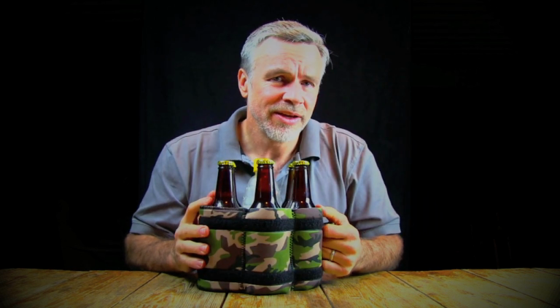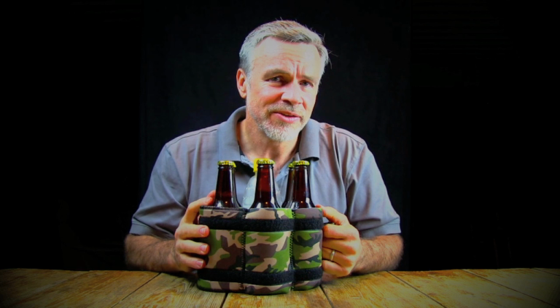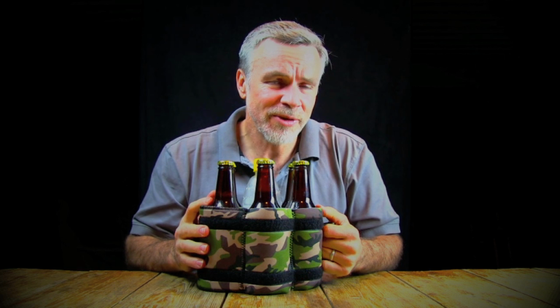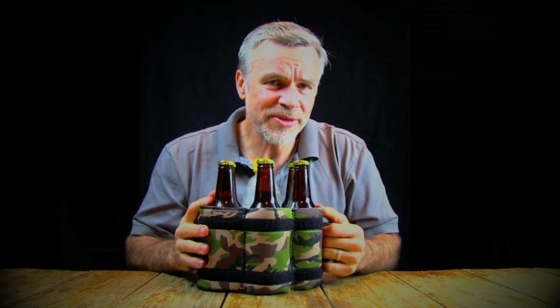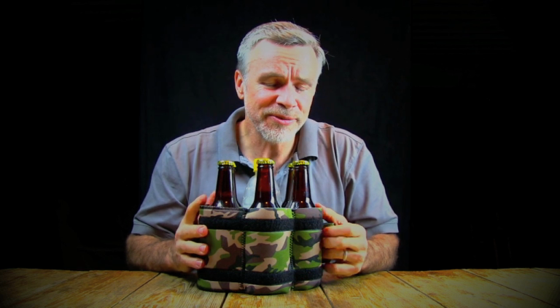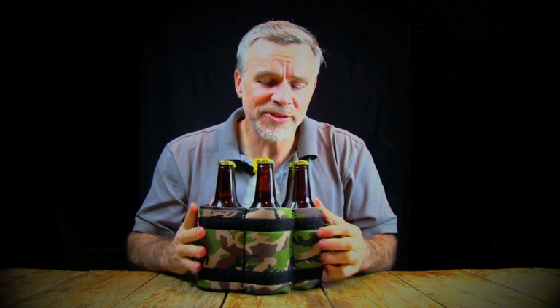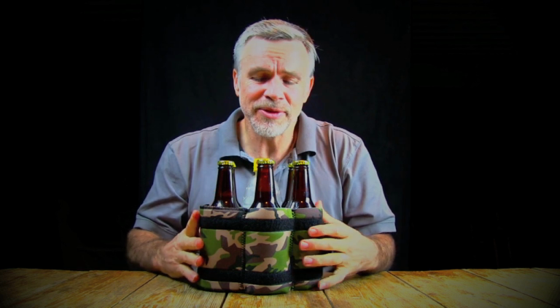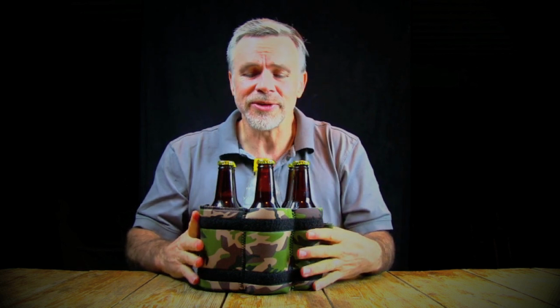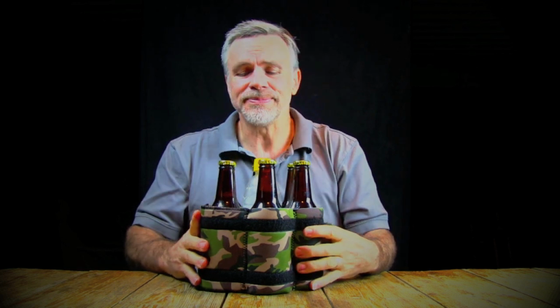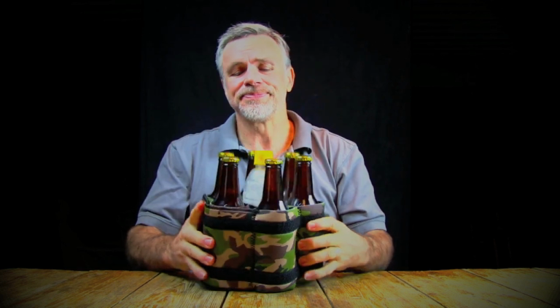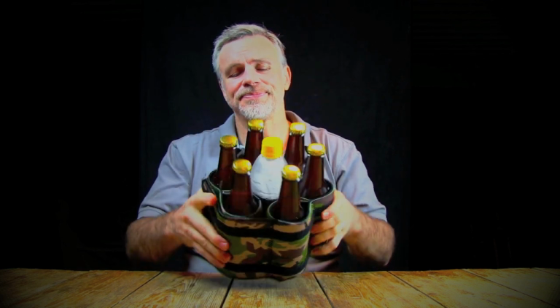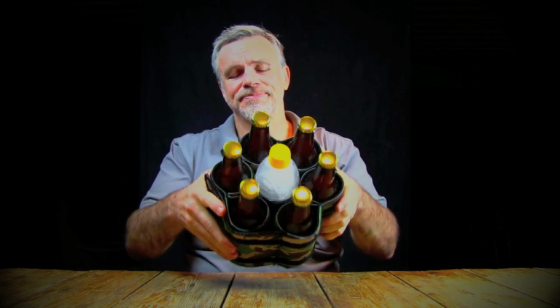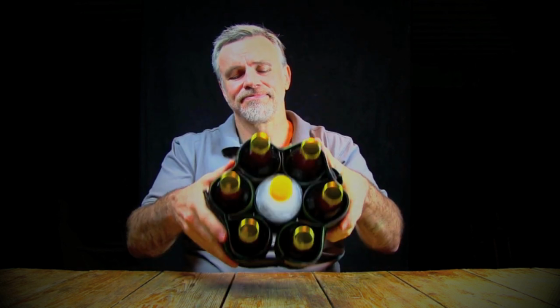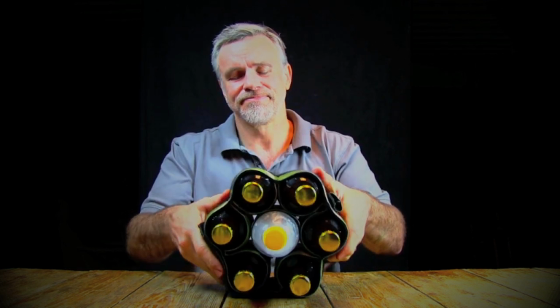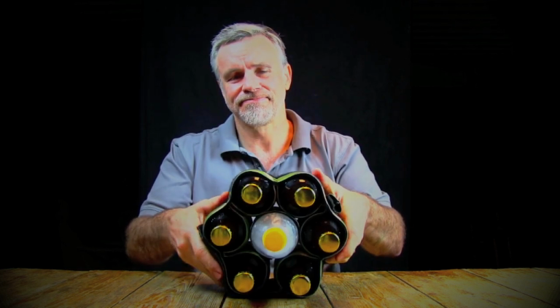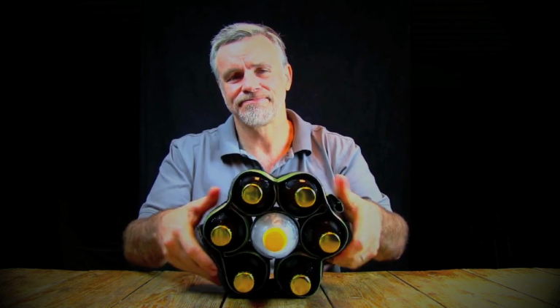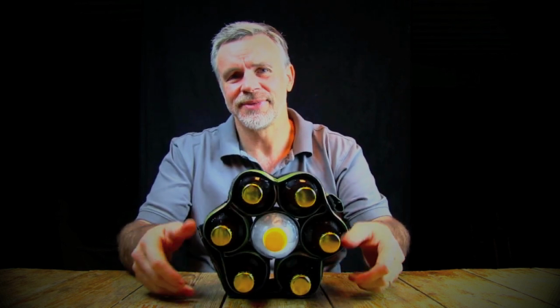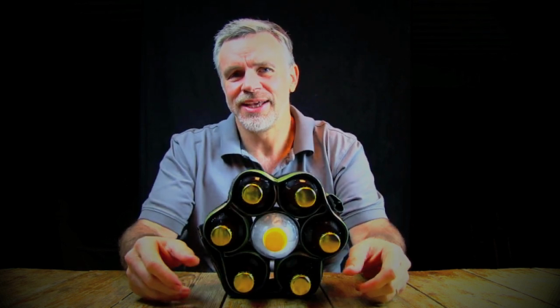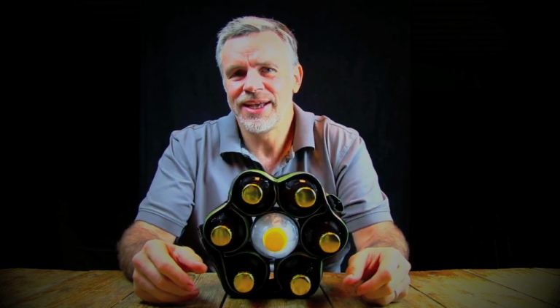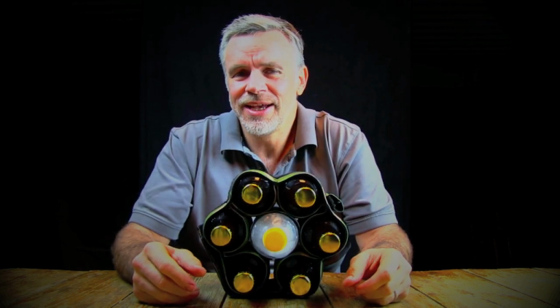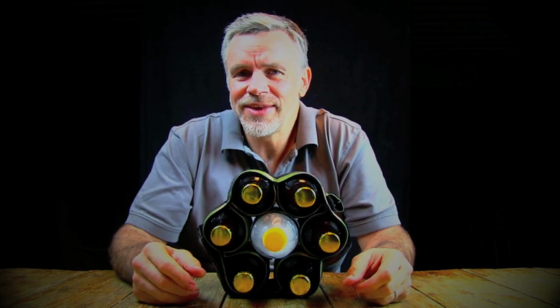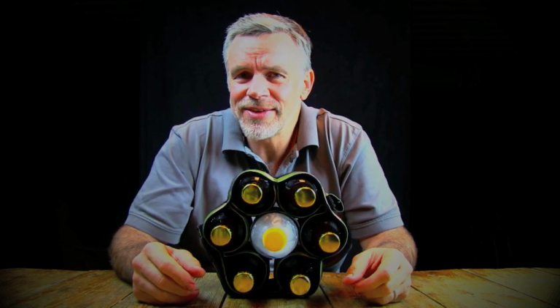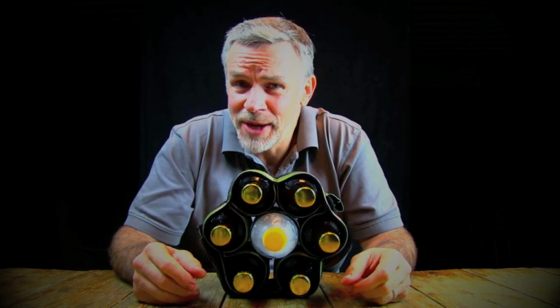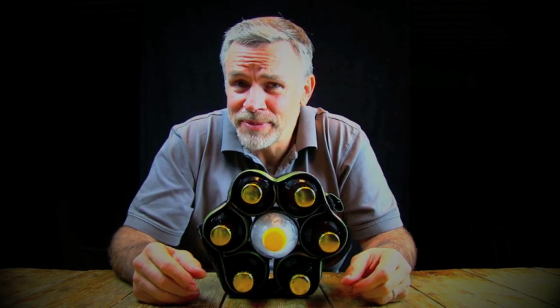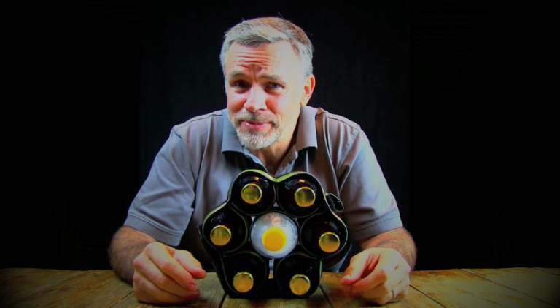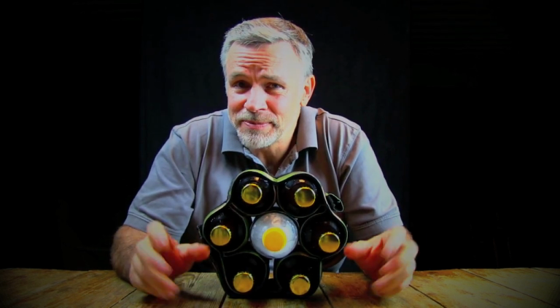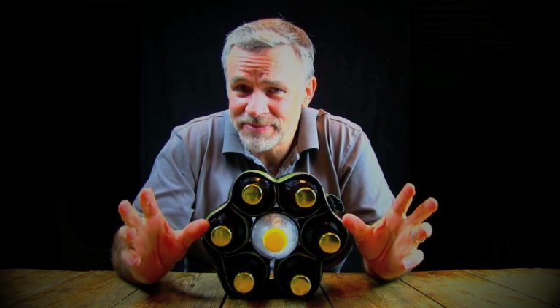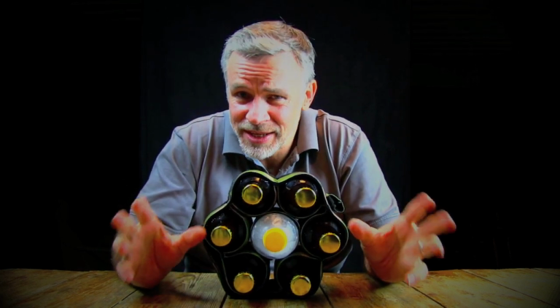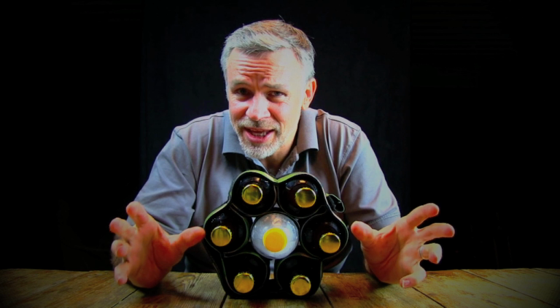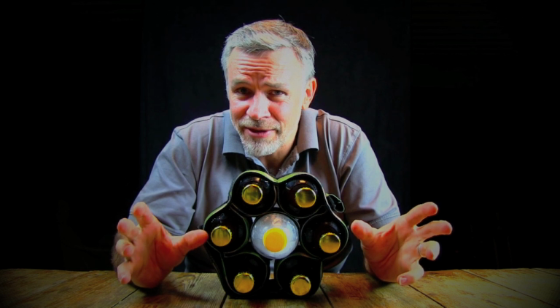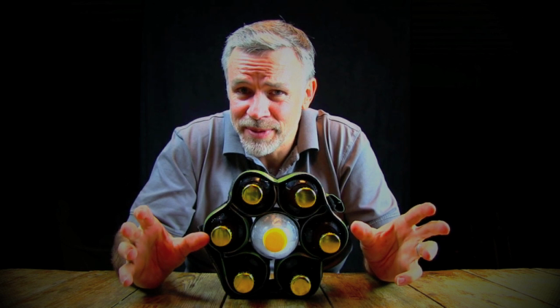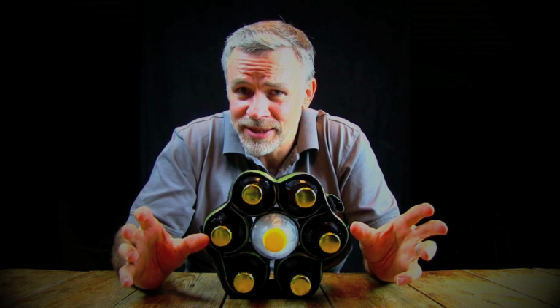So grab yourself a stubby strip. It's how the smart people carry beer.